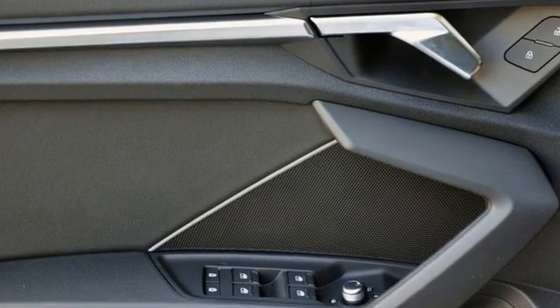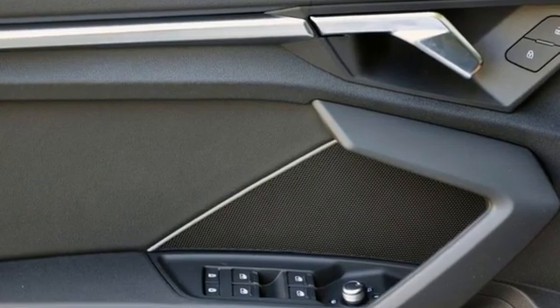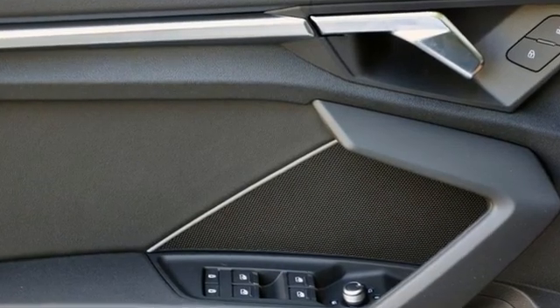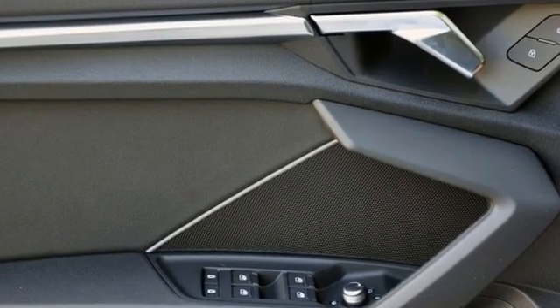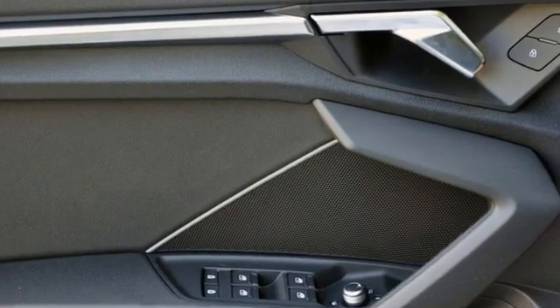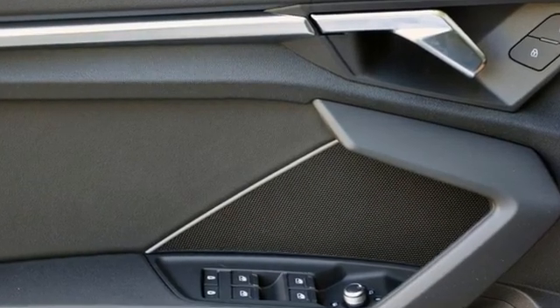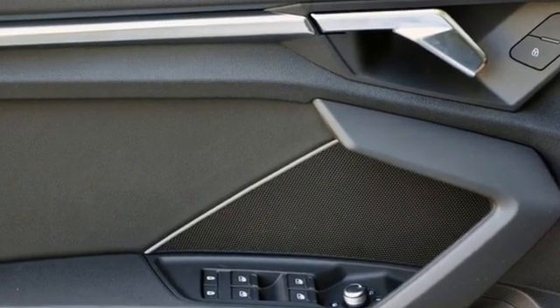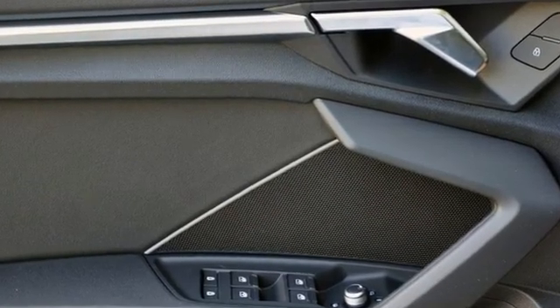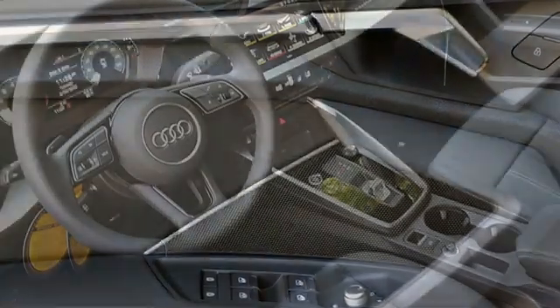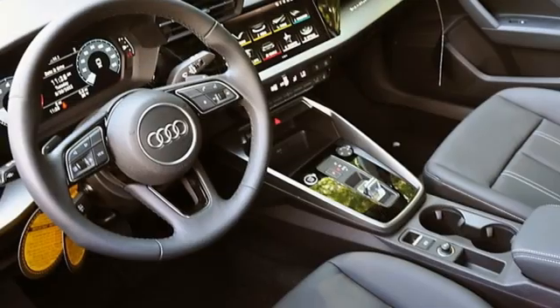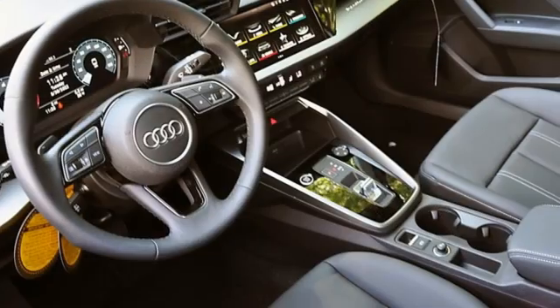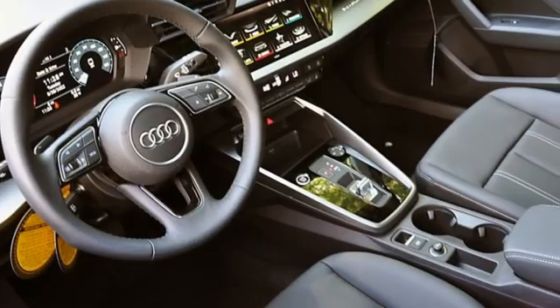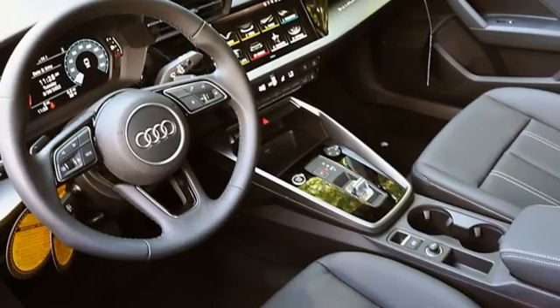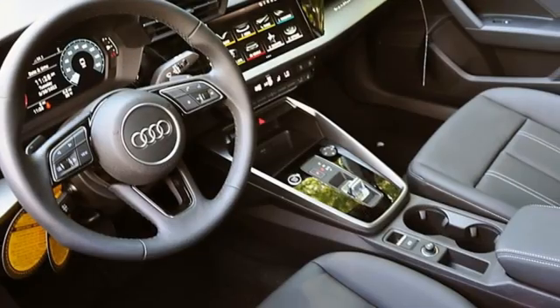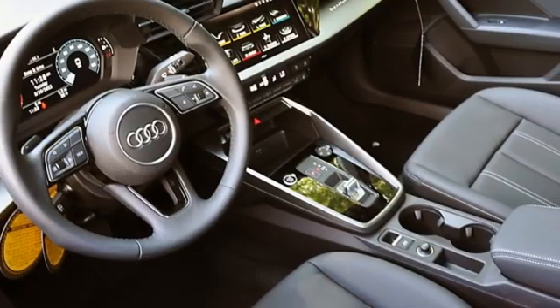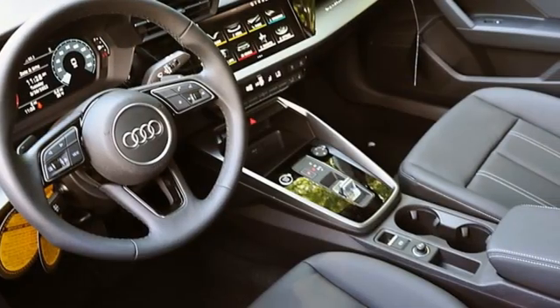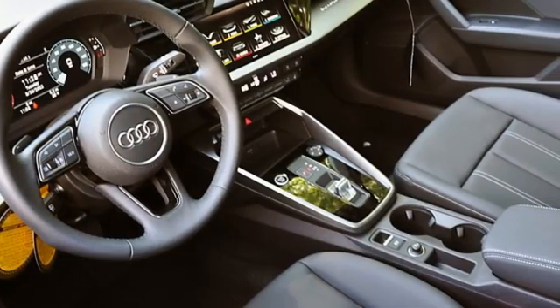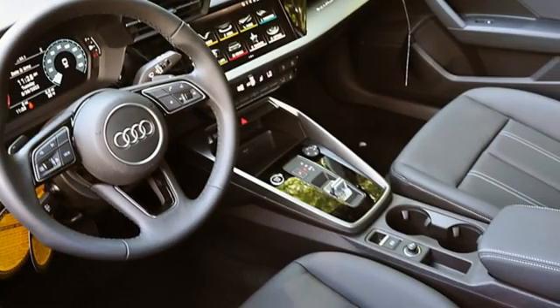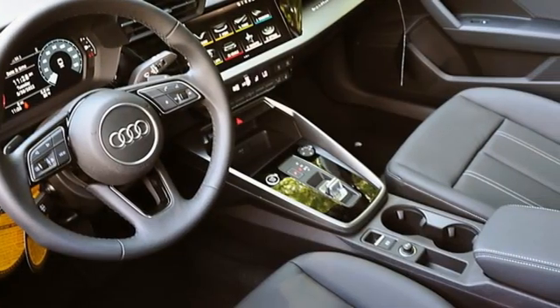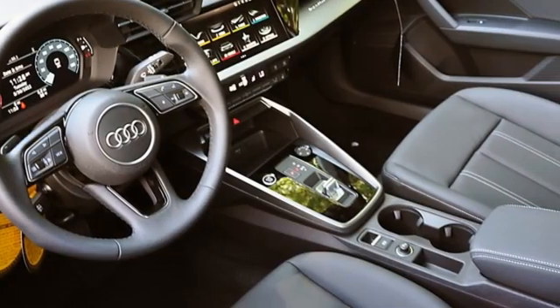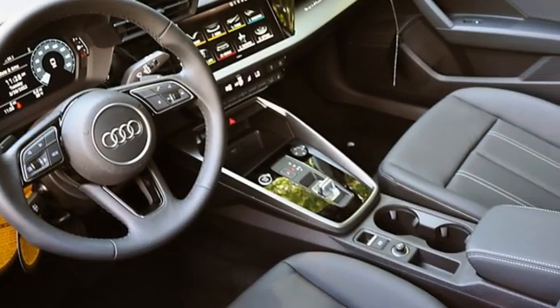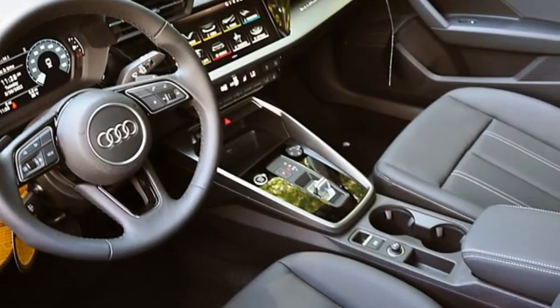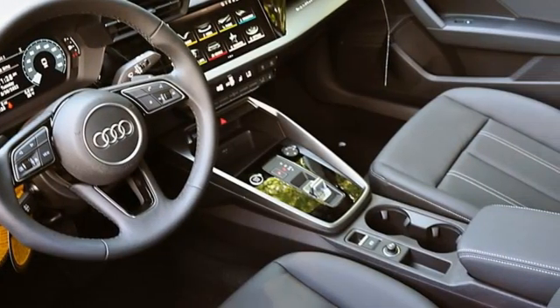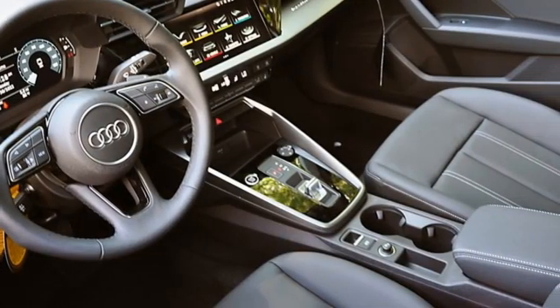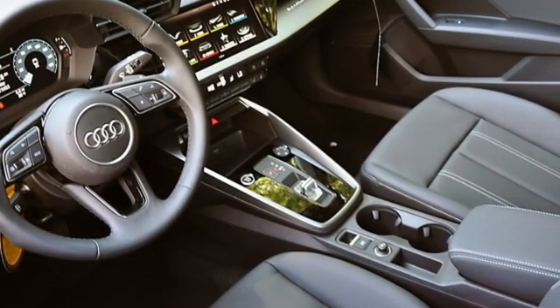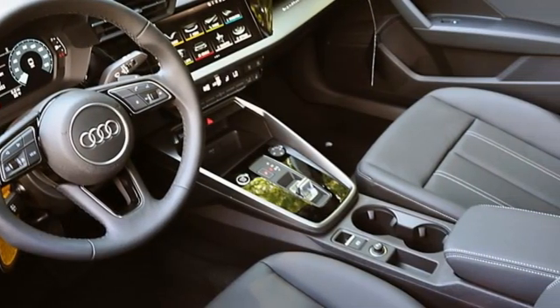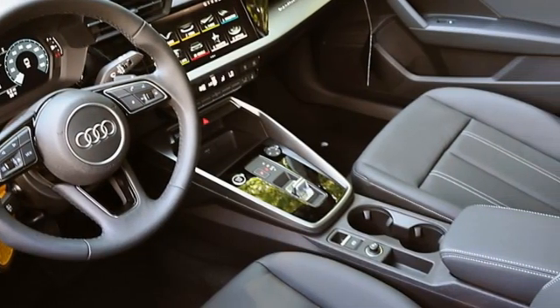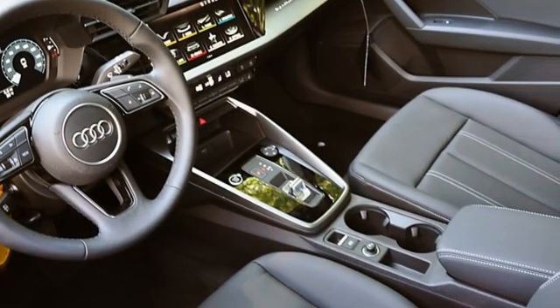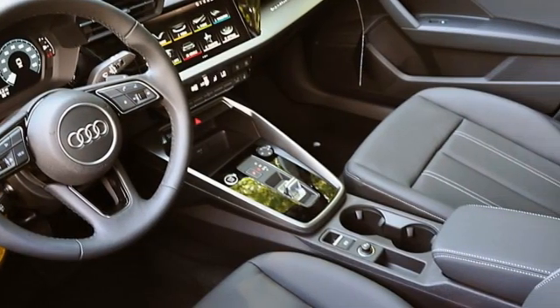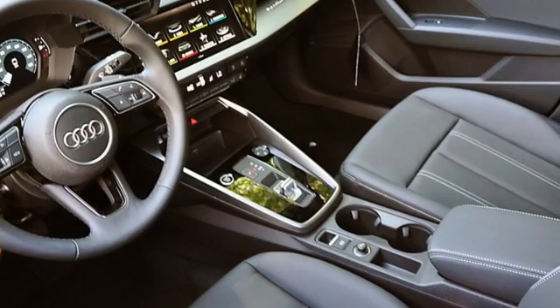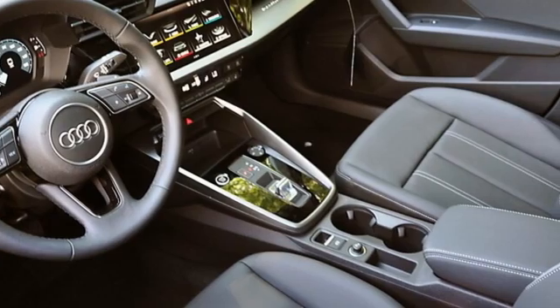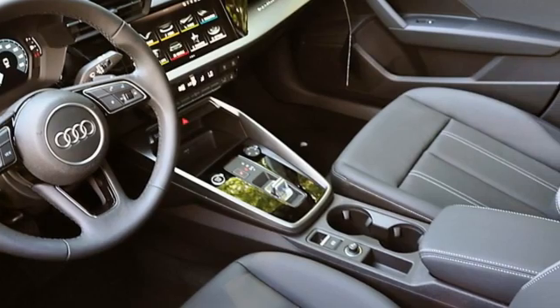Audi doesn't follow trends, it sets them. You'll never know till you try. Test drive it today.